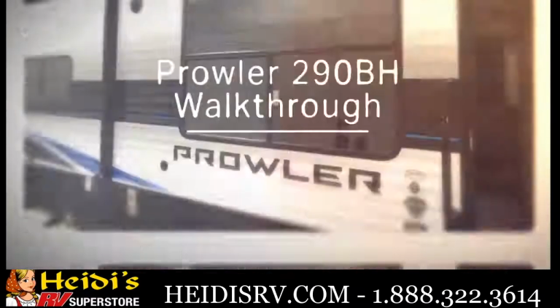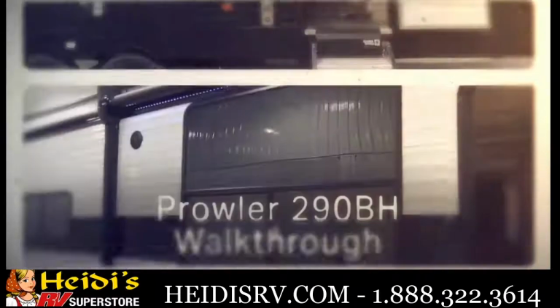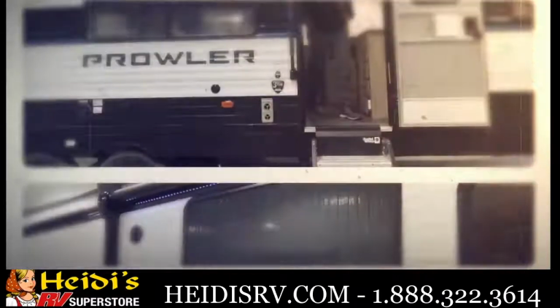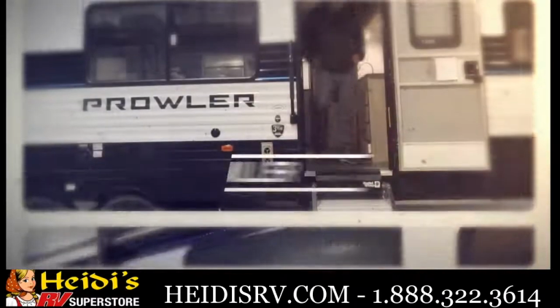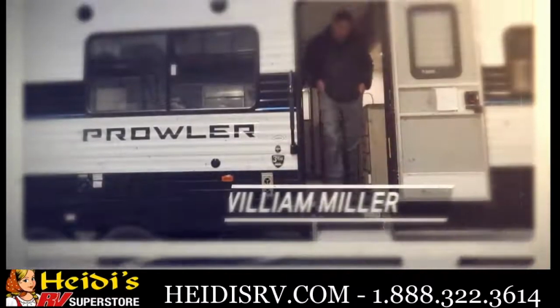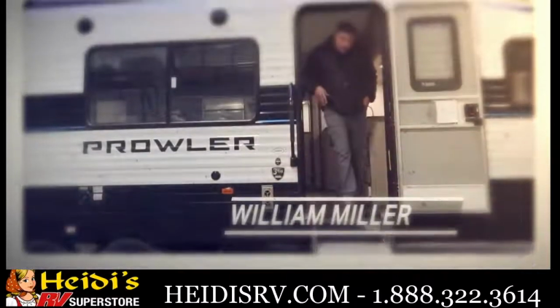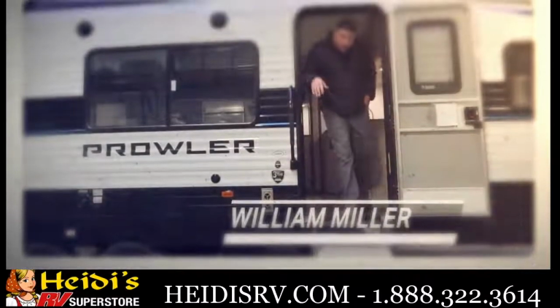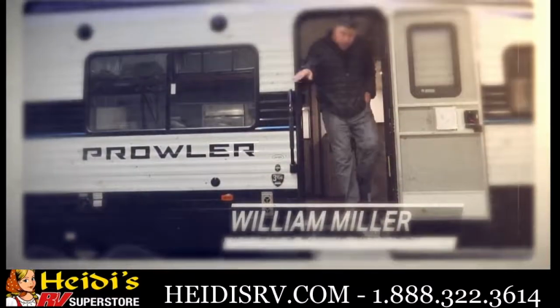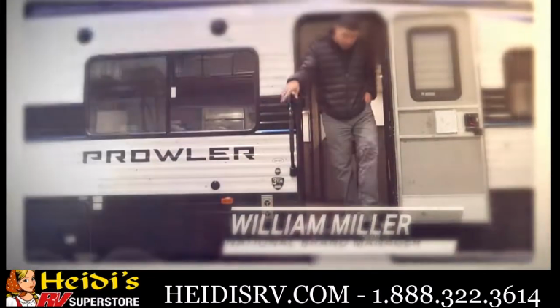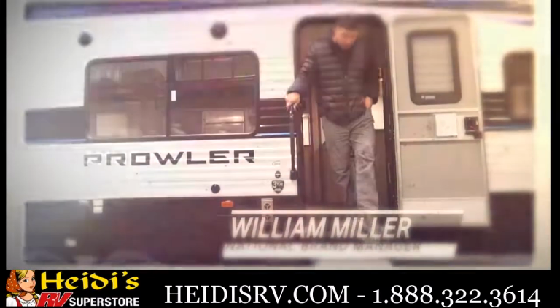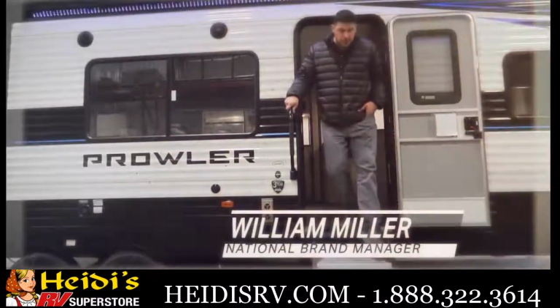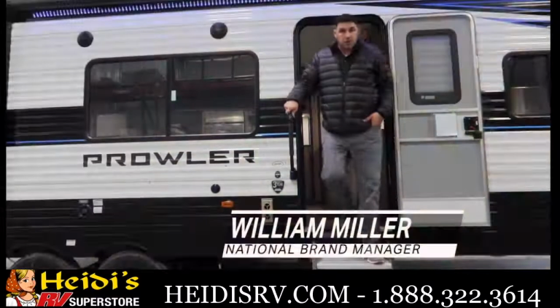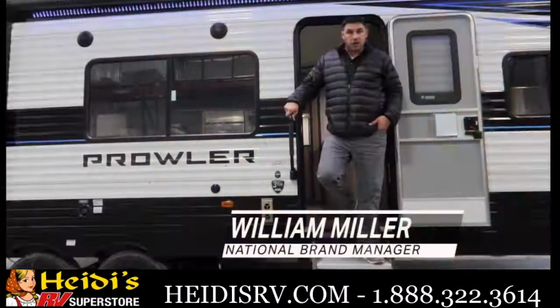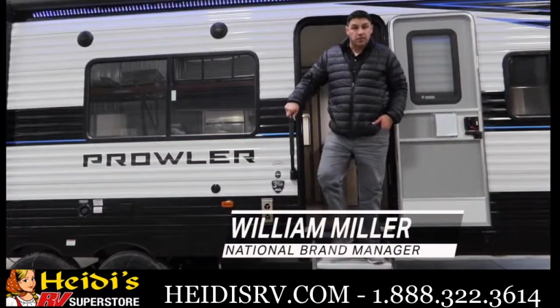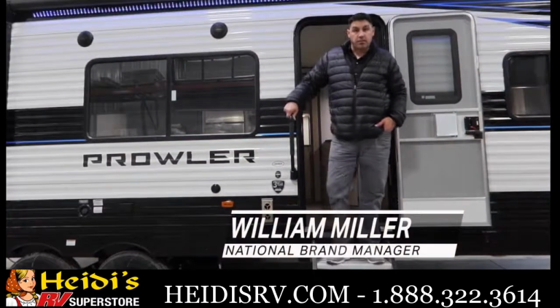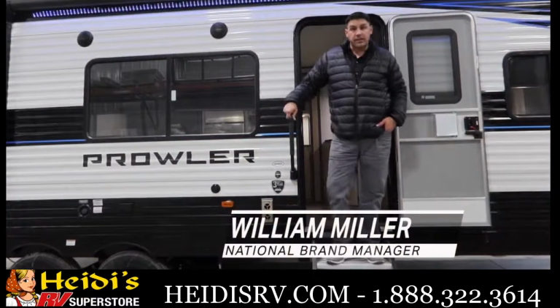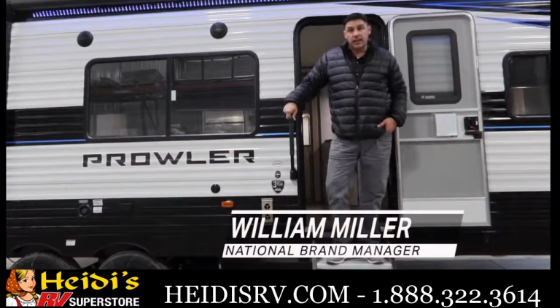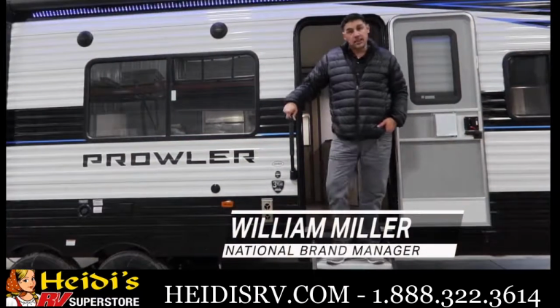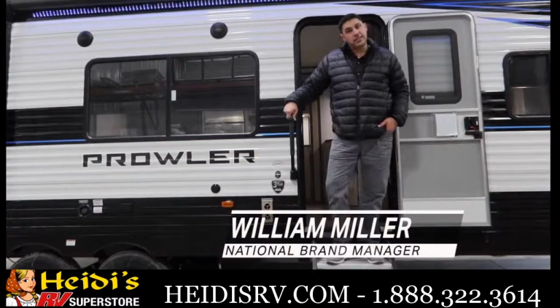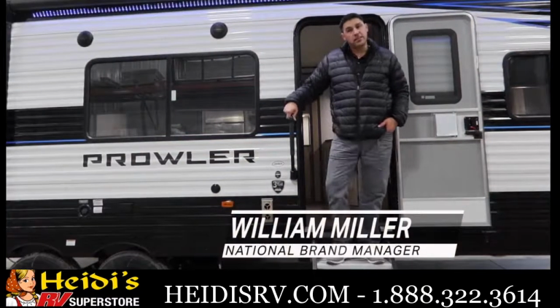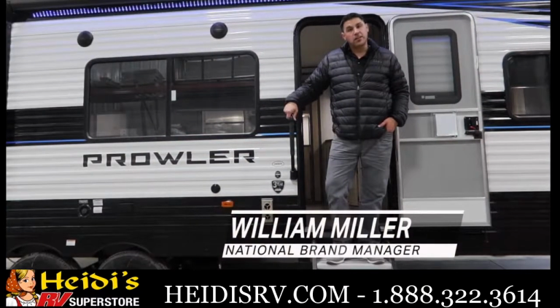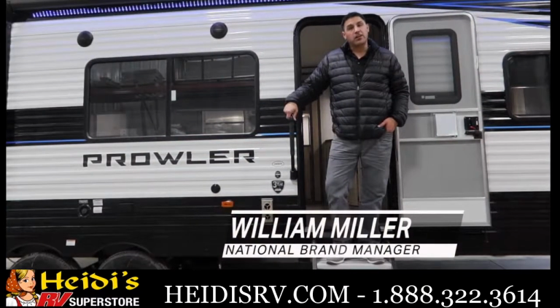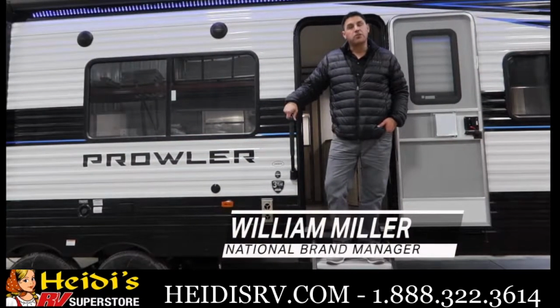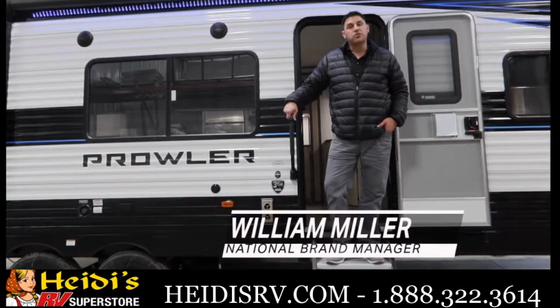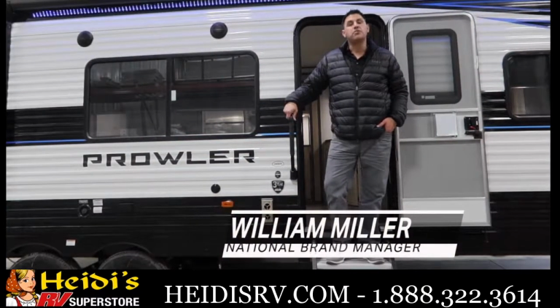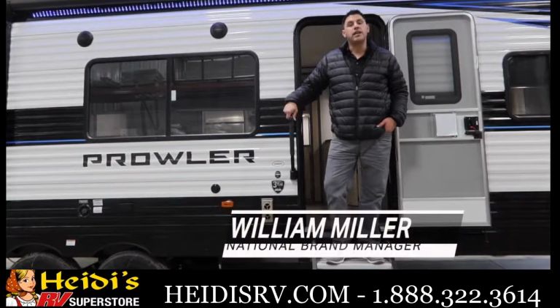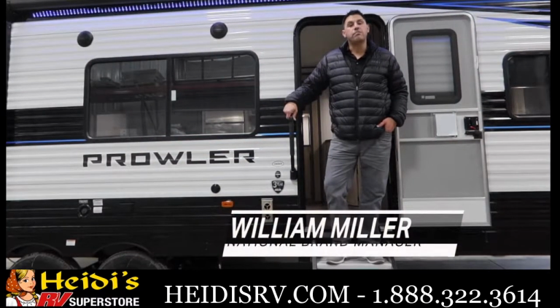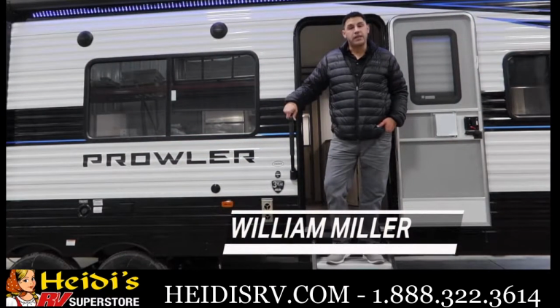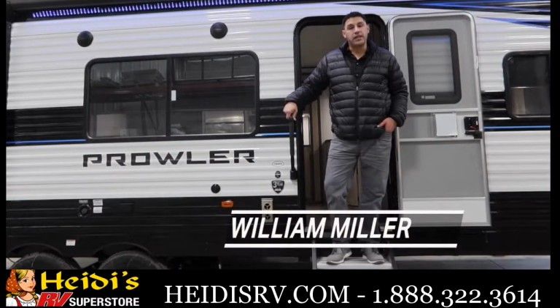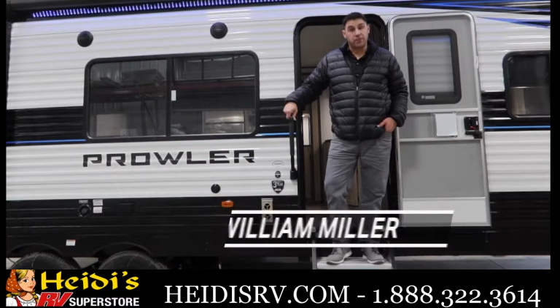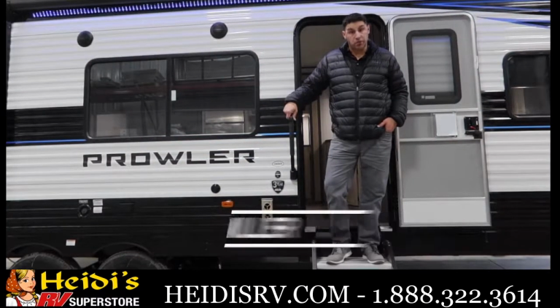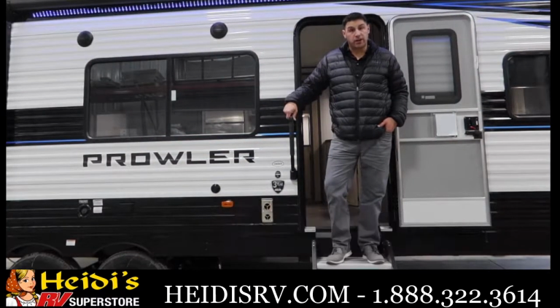Hey everybody, William Miller, National Brand Manager with Heartland RV. Let's take a look at the all-new 290BH from Prowler.